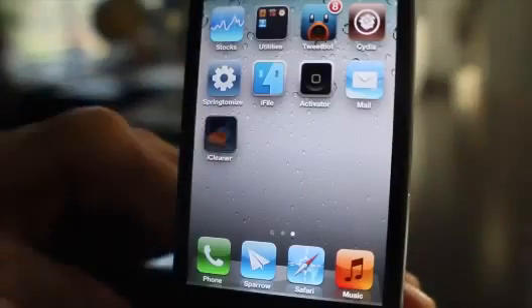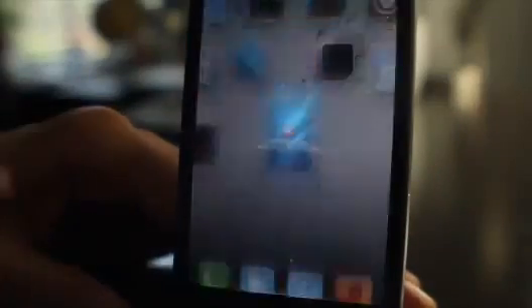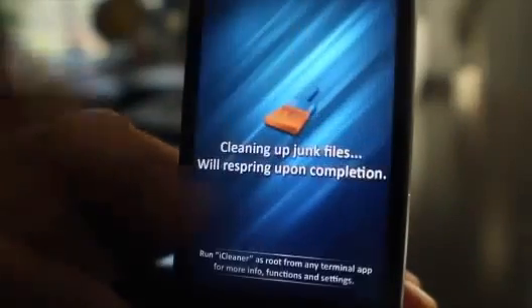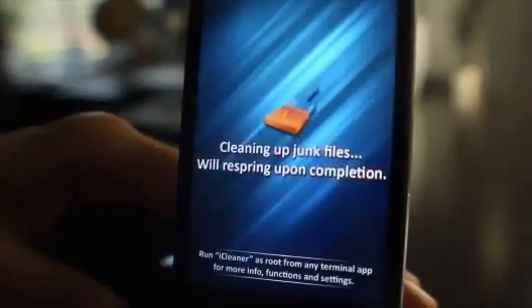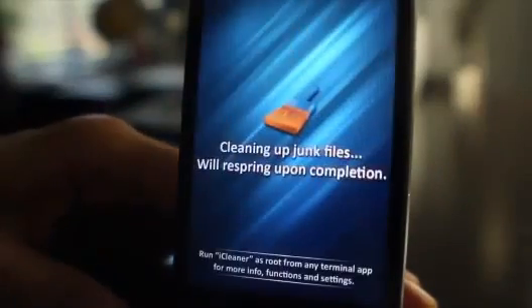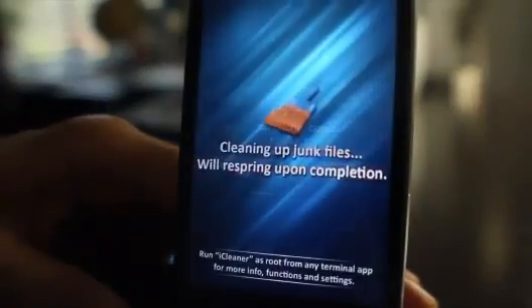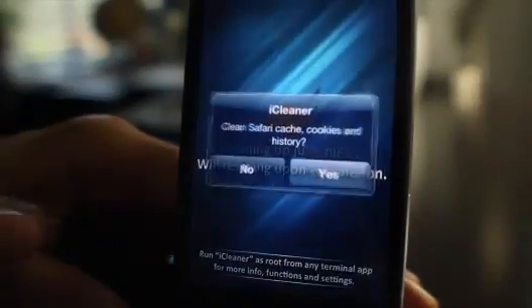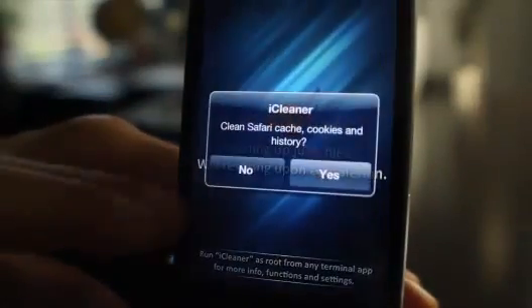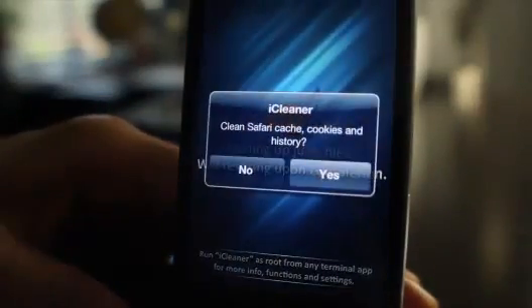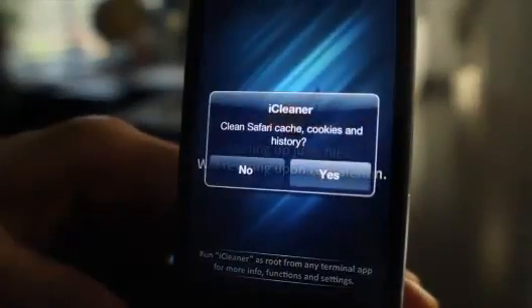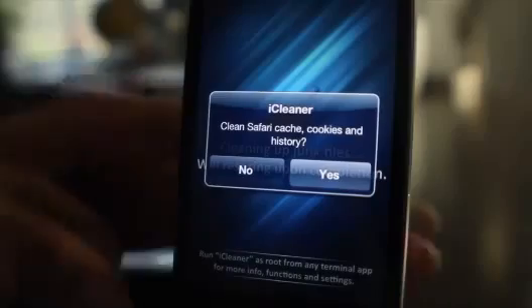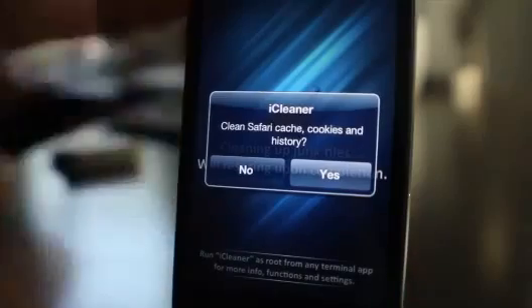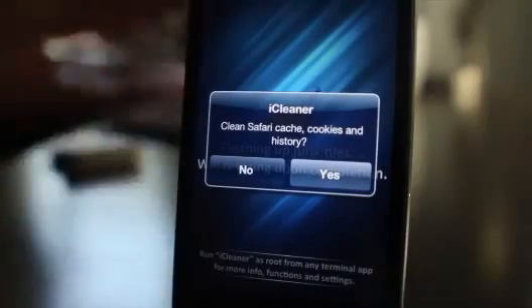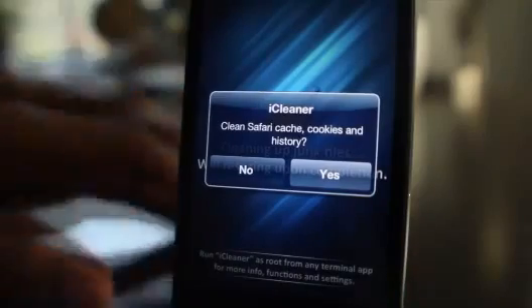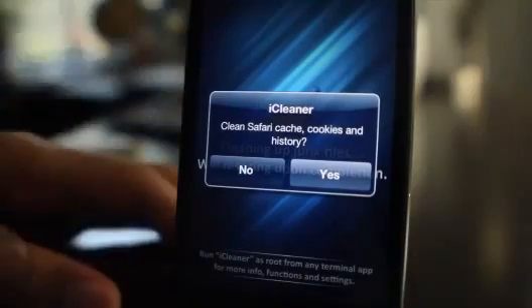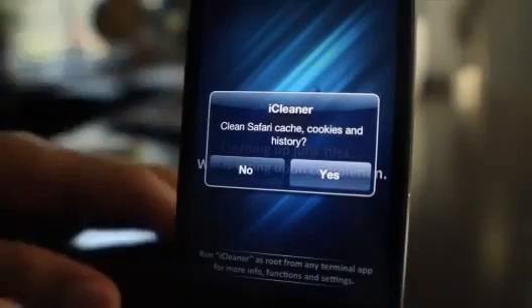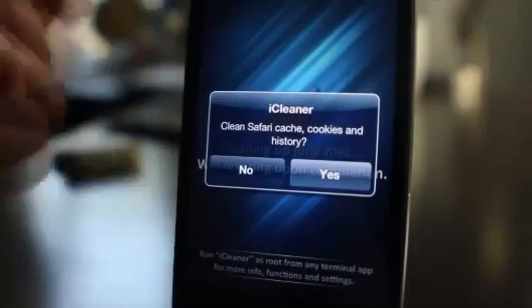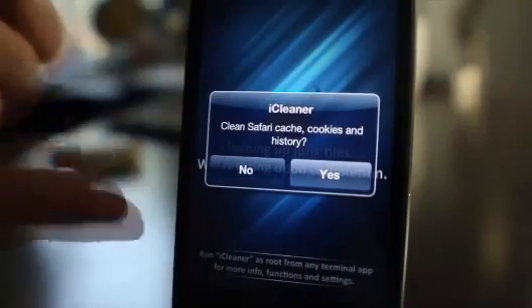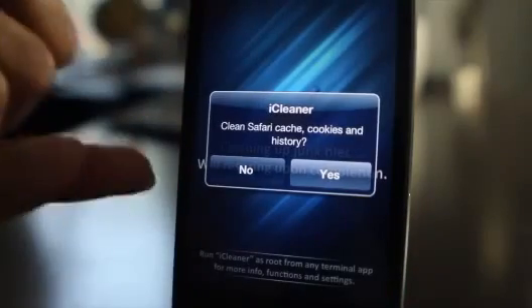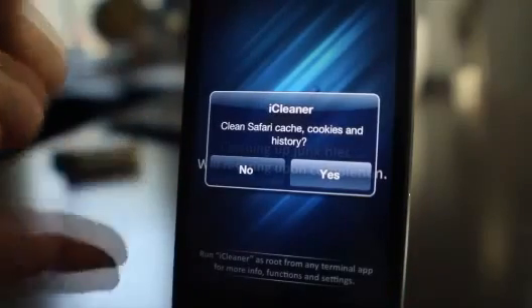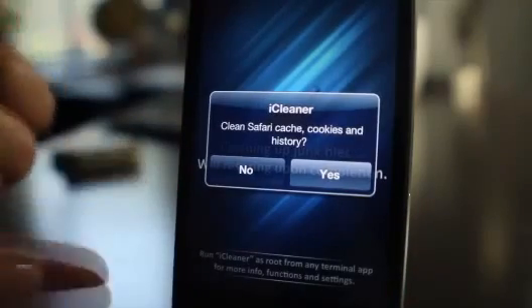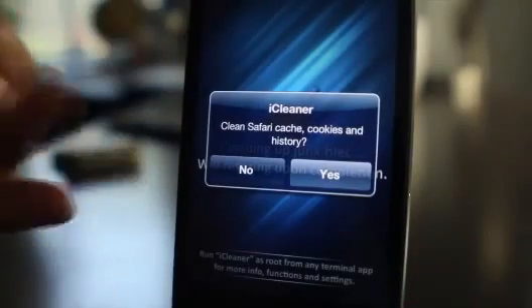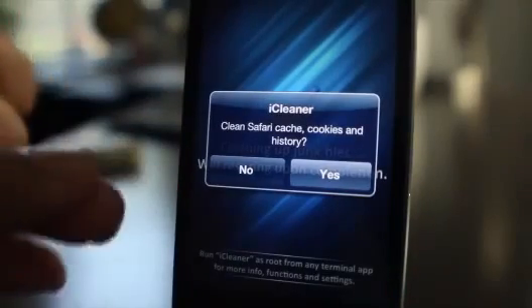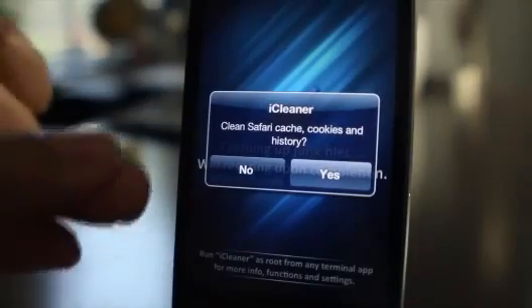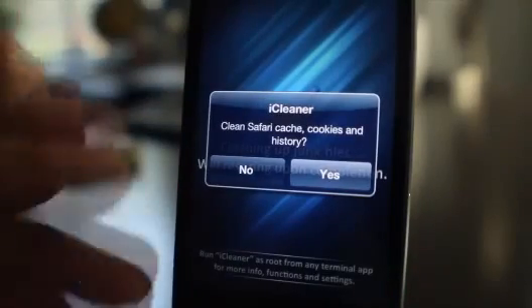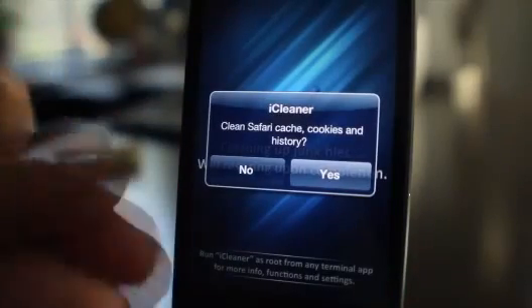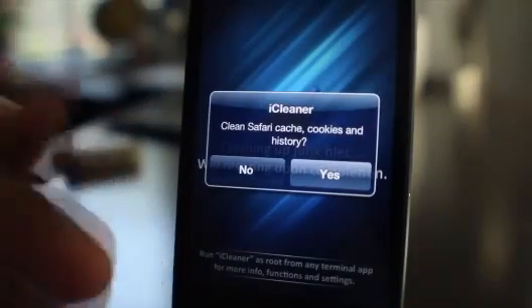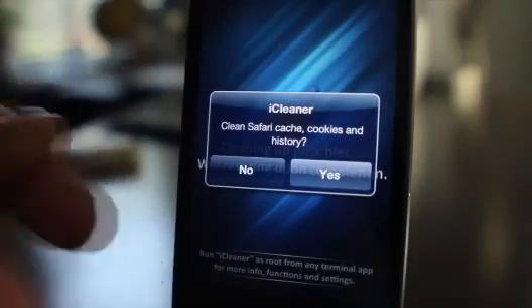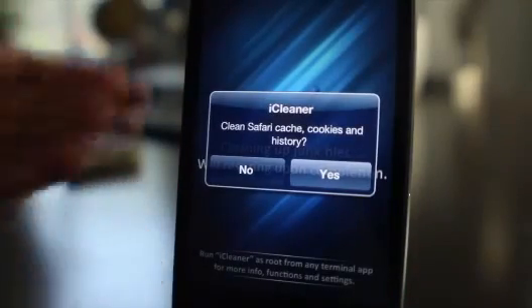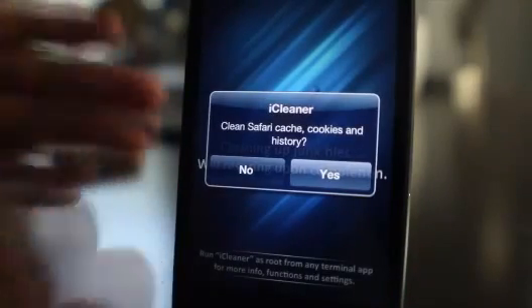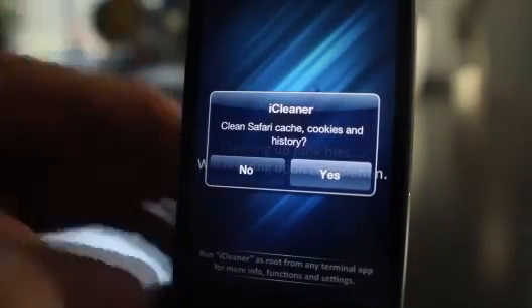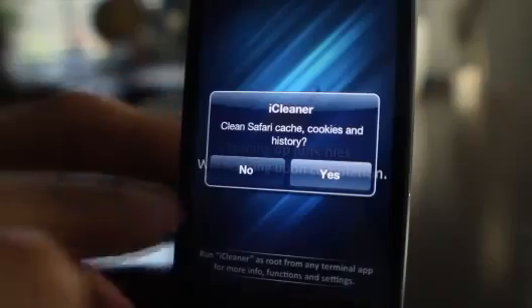It is a jailbreak app that cleans up your Safari cache, the cookies, the history, your temporary files. The list goes on and on.